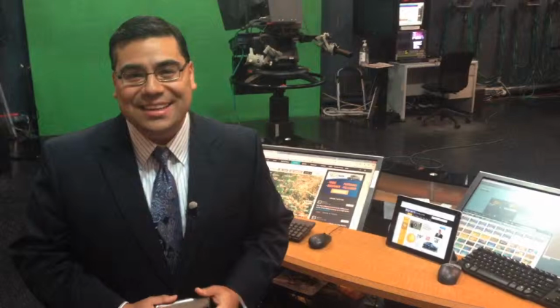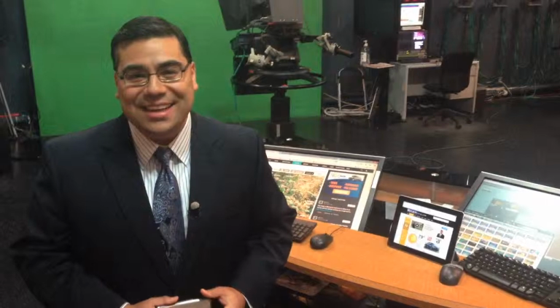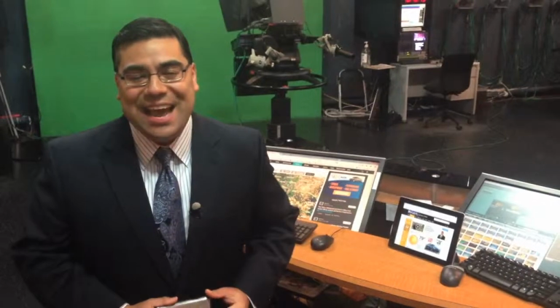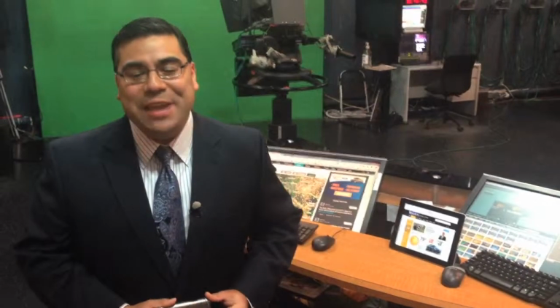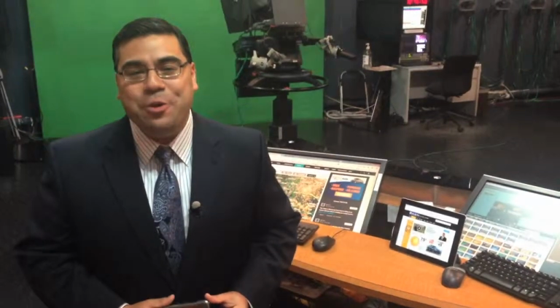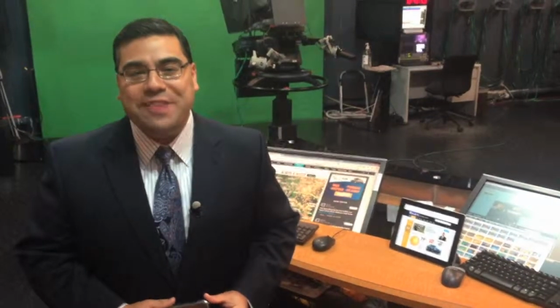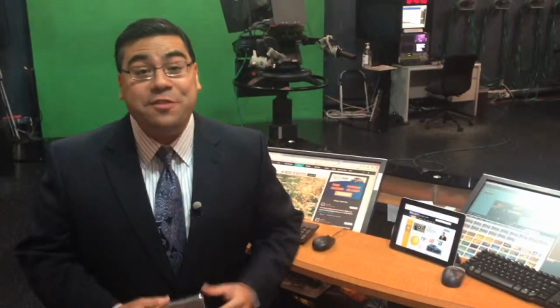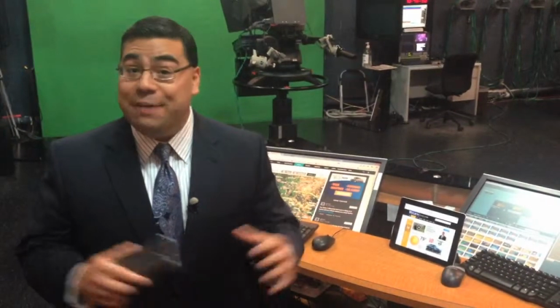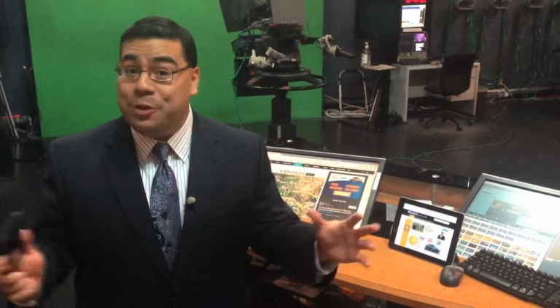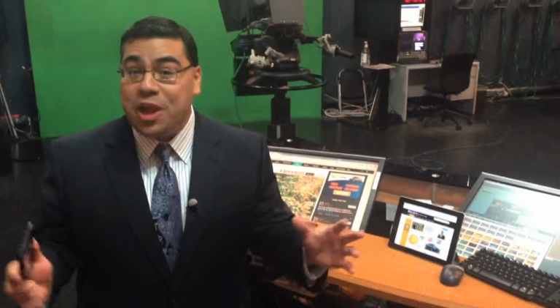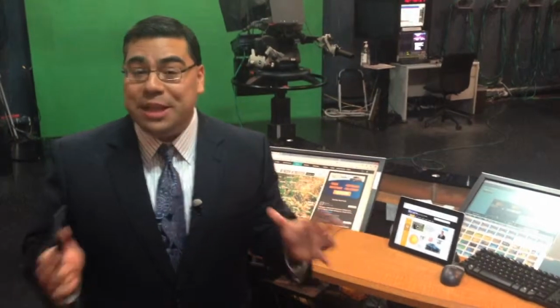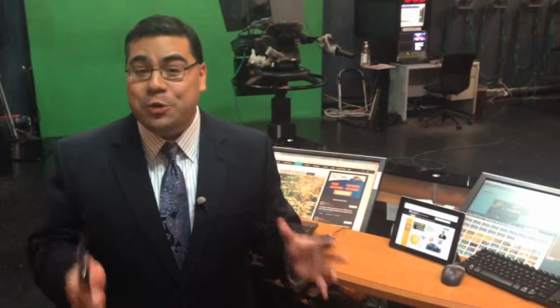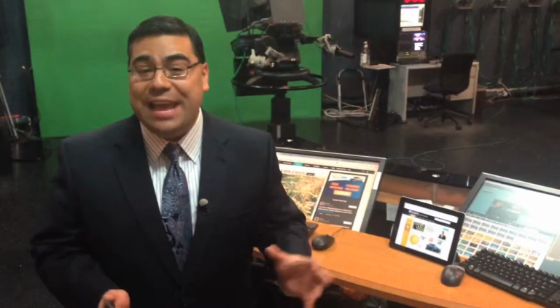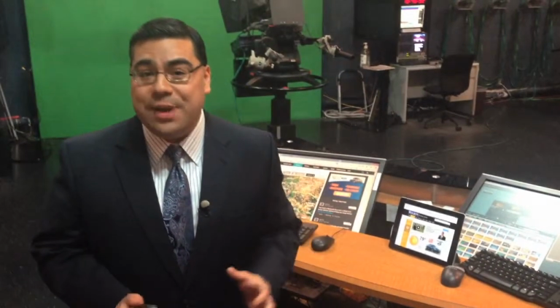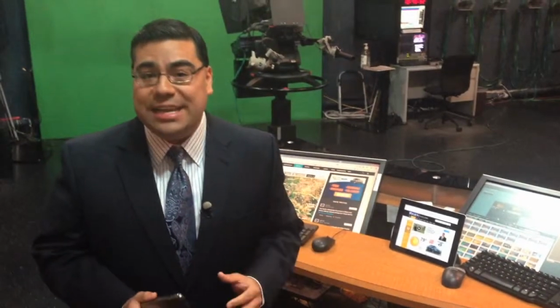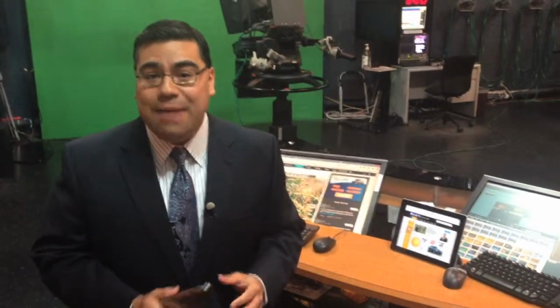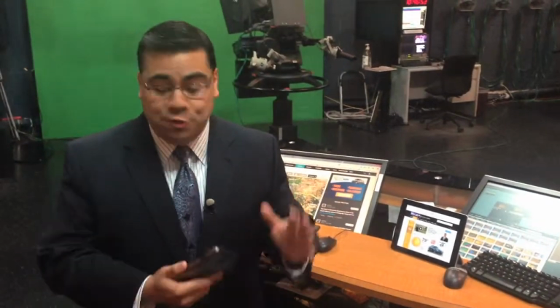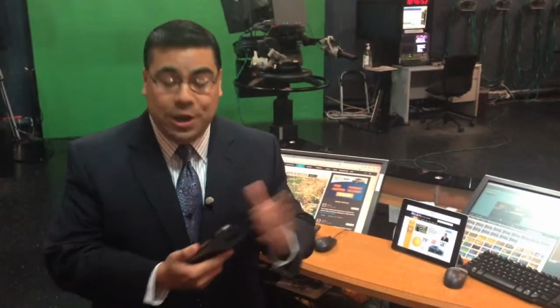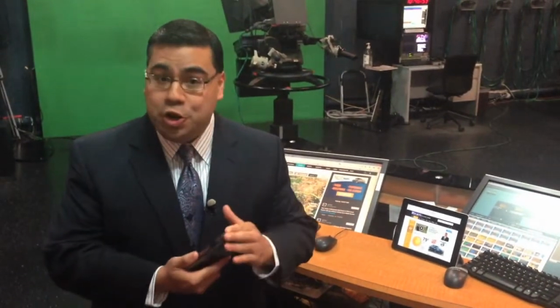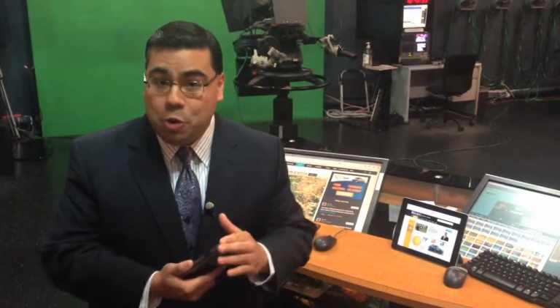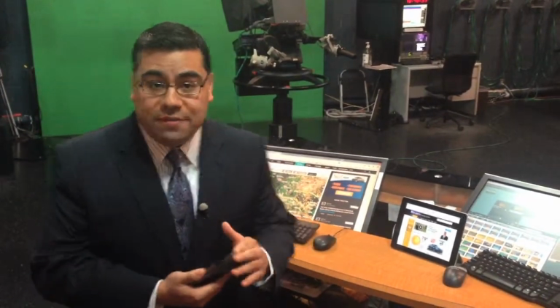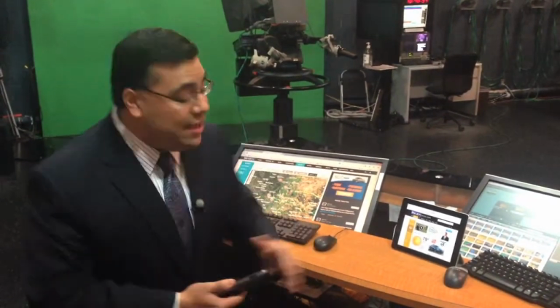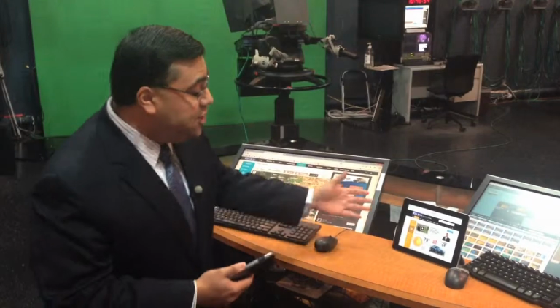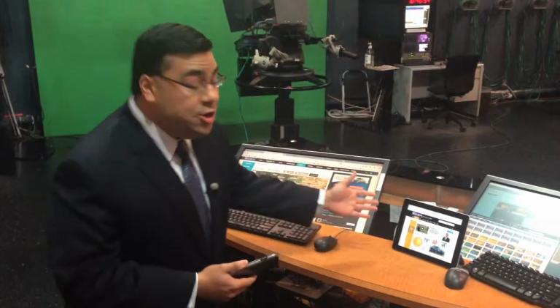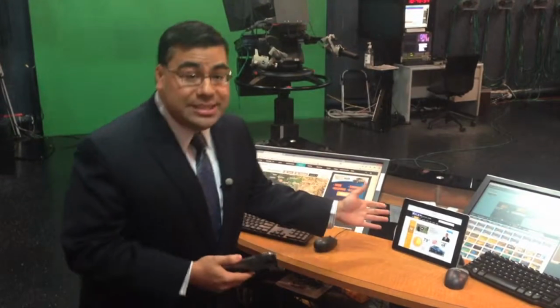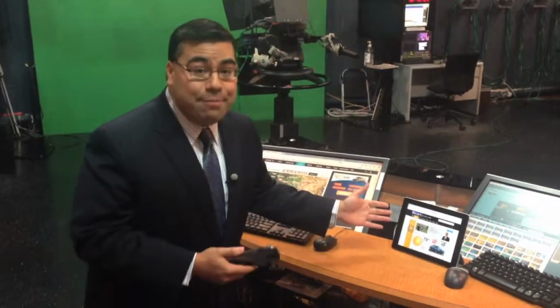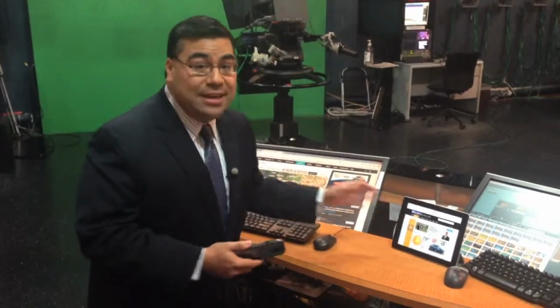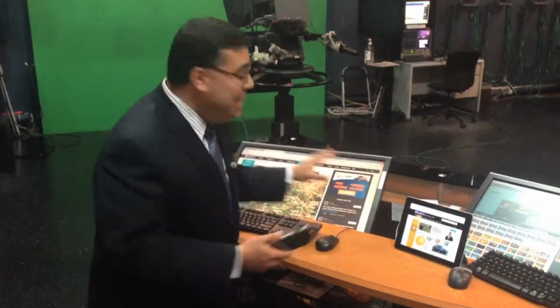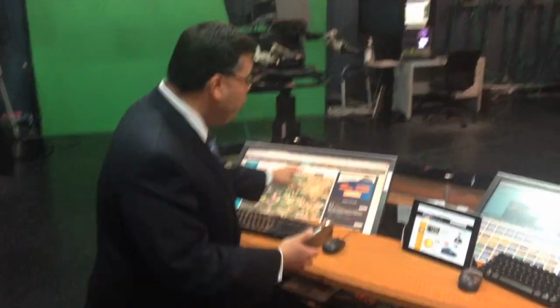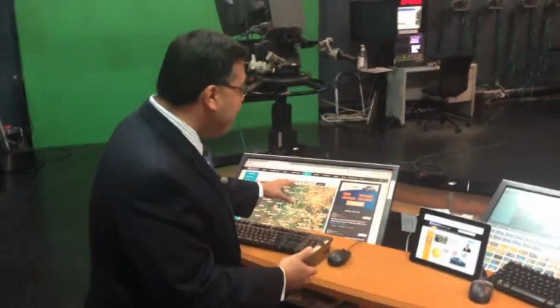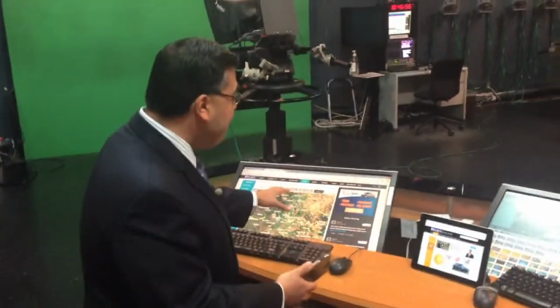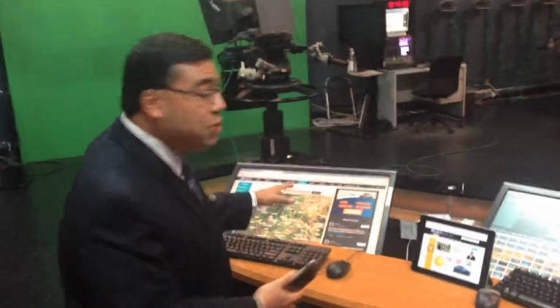Hi there, KVU Insiders. Everyone's talking about the new KVU.com. It looks great on your mobile device, your tablet, even your desktop computer.